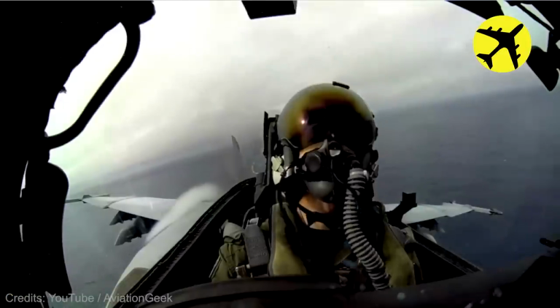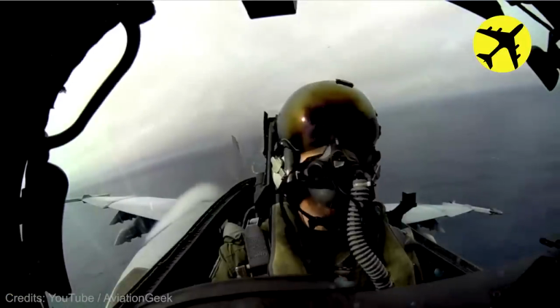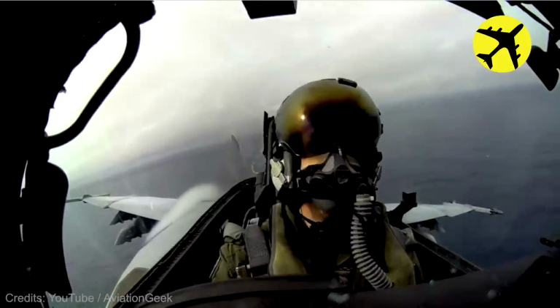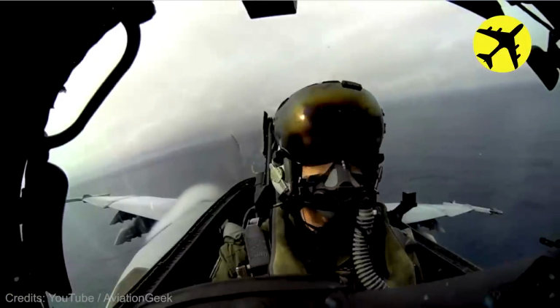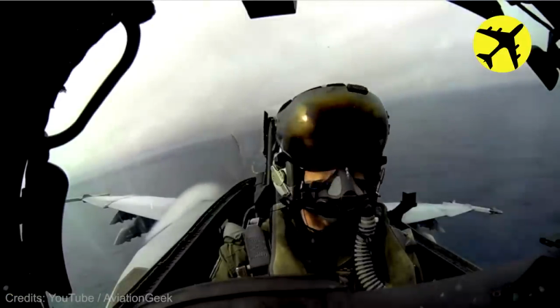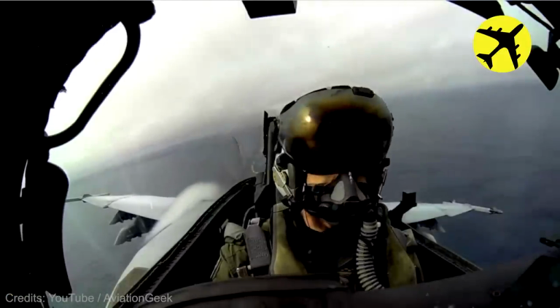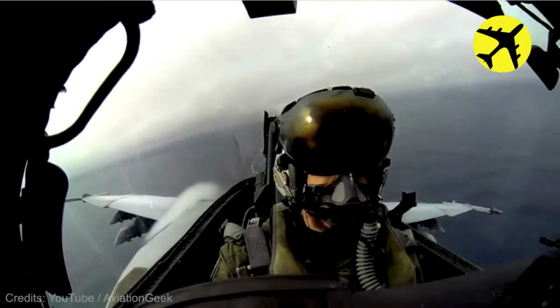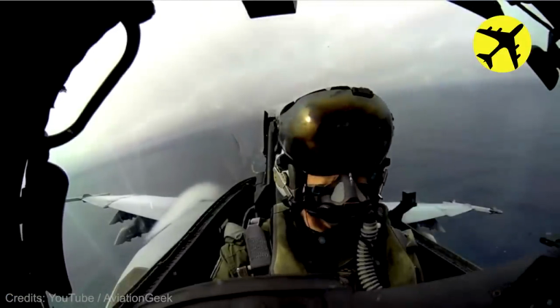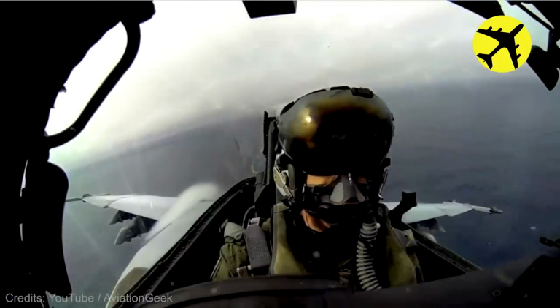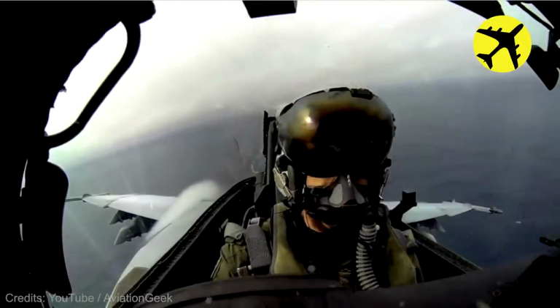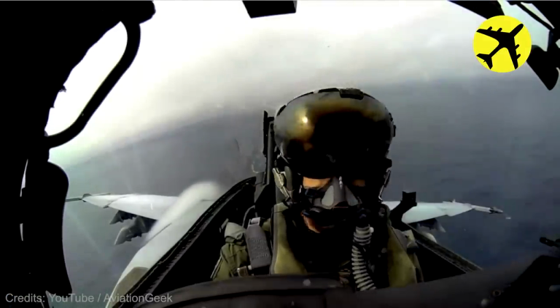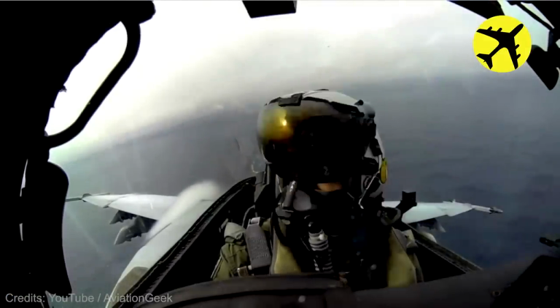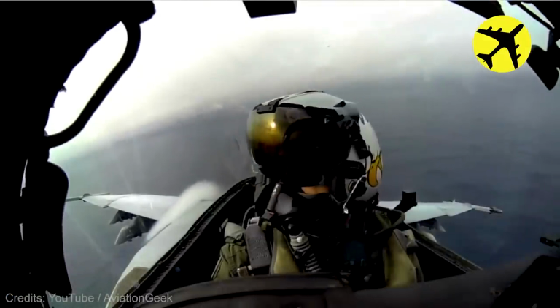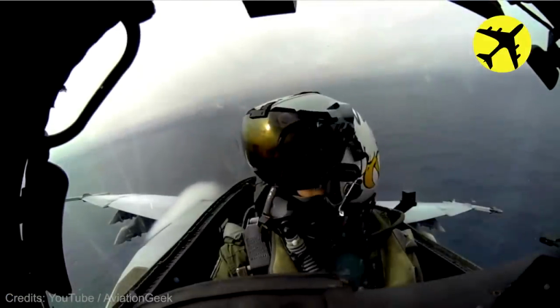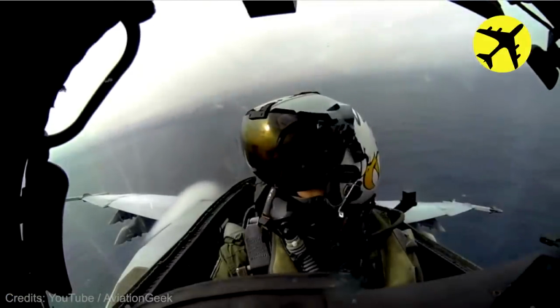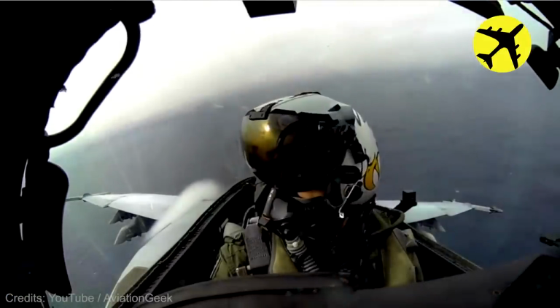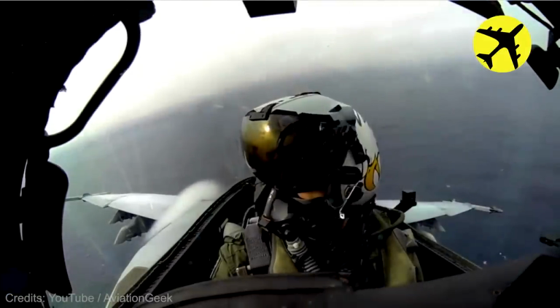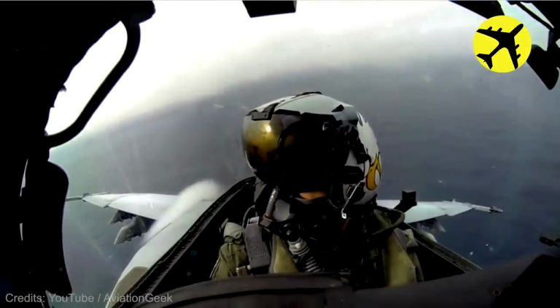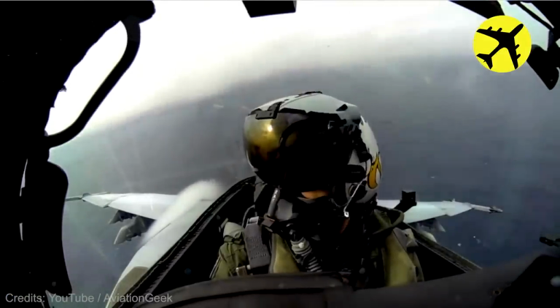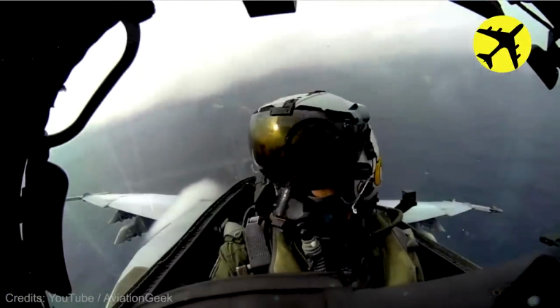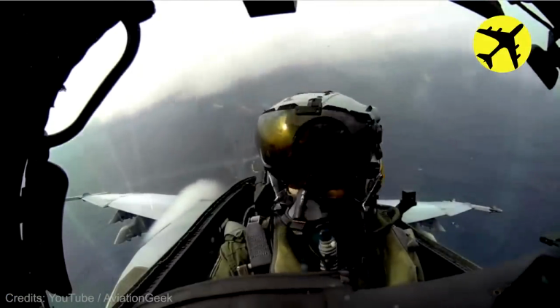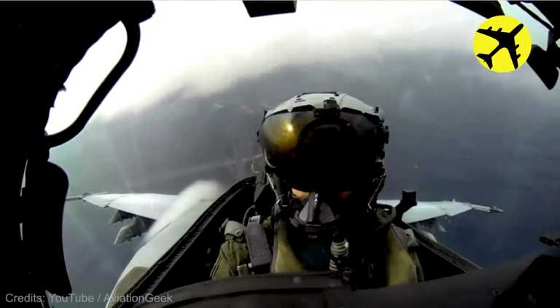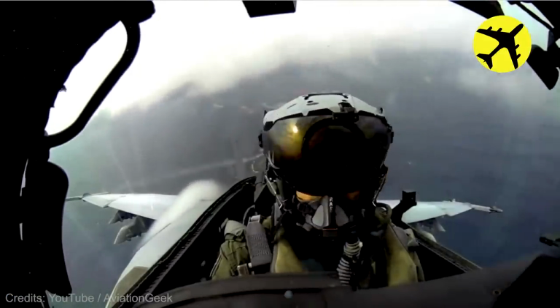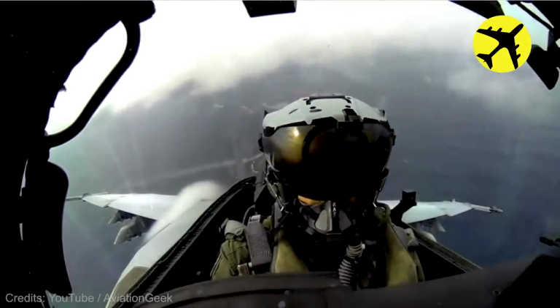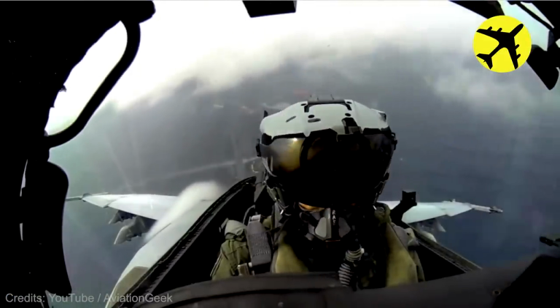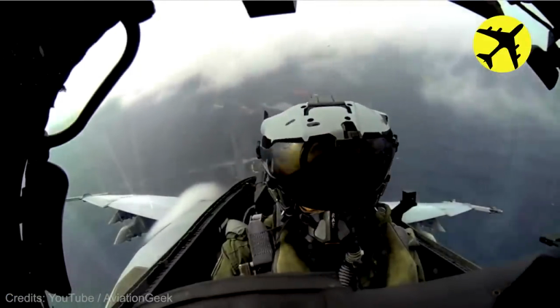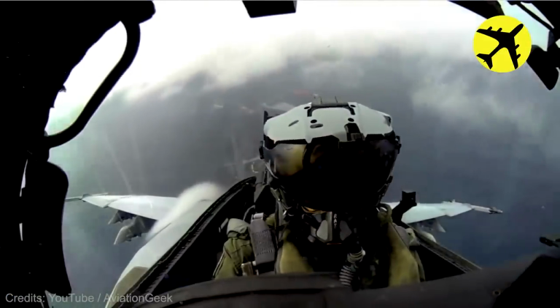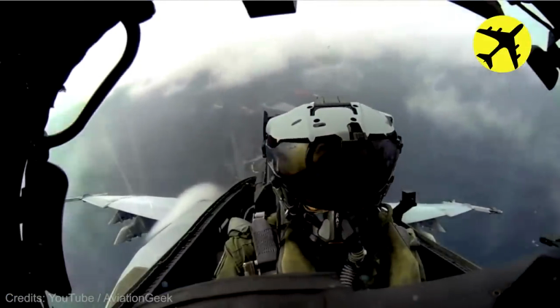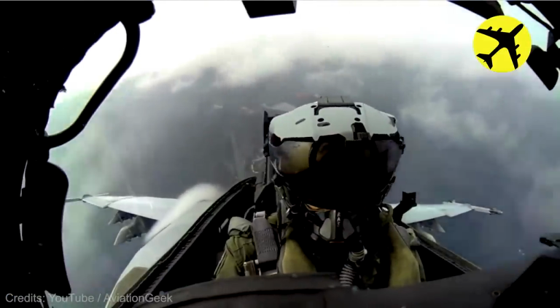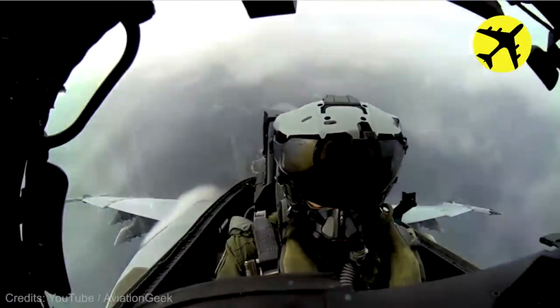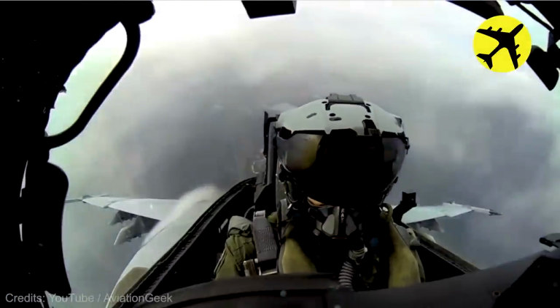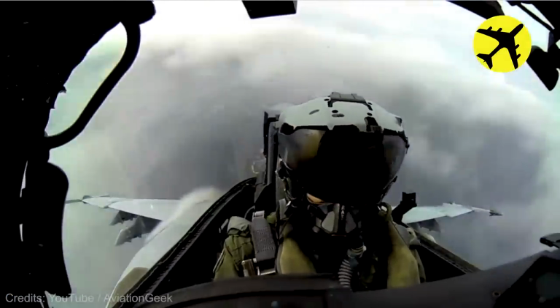If you look behind the pilot, you will notice what the pilot sees when his plane breaks the speed barrier.